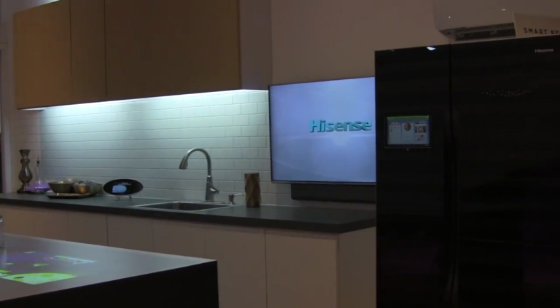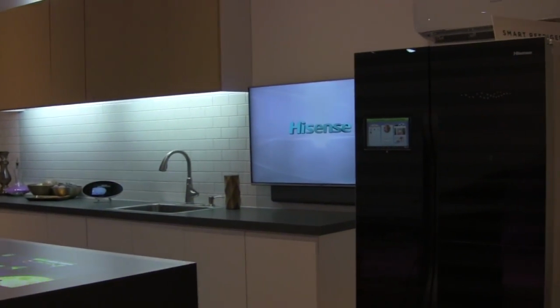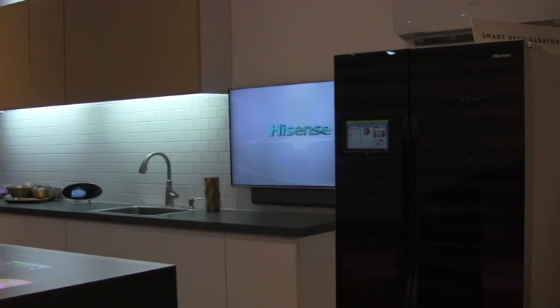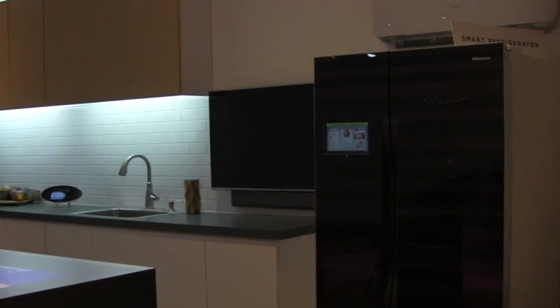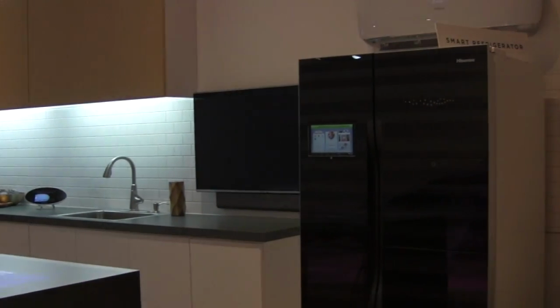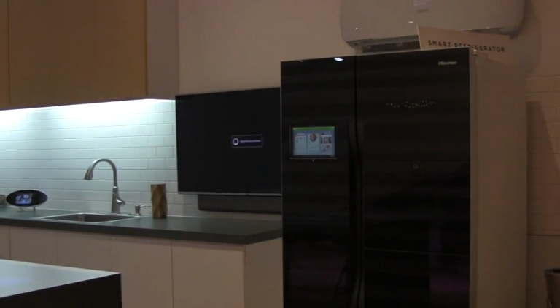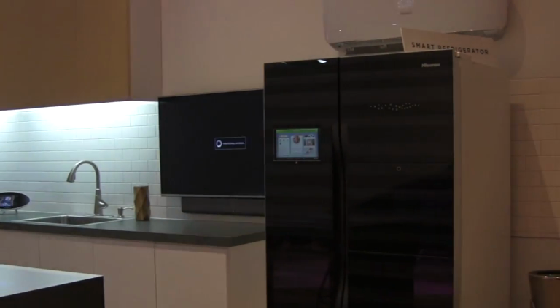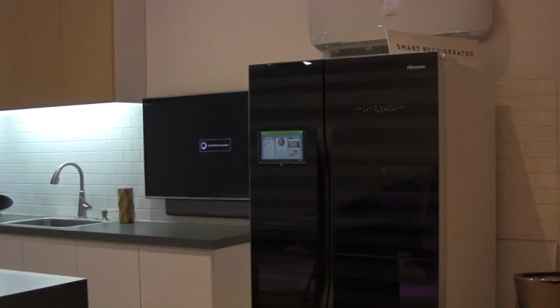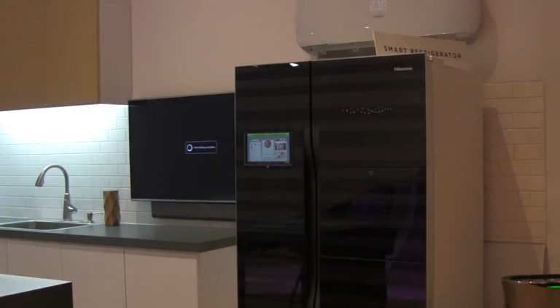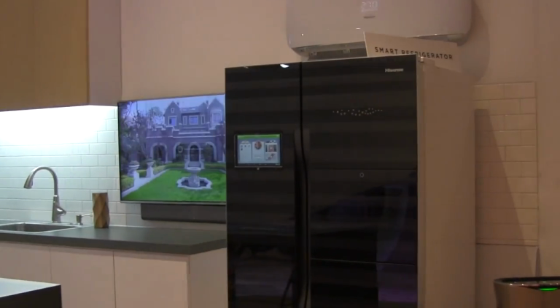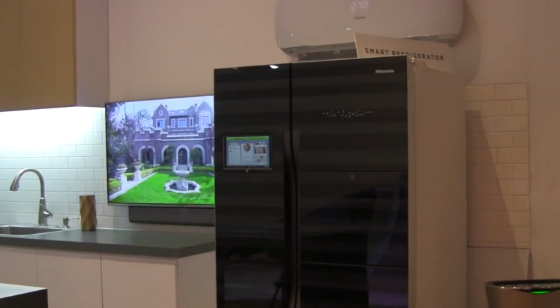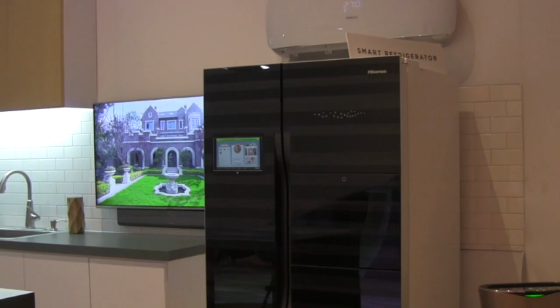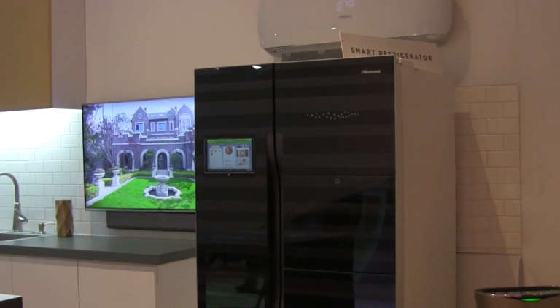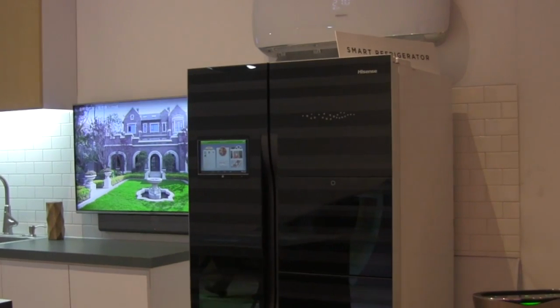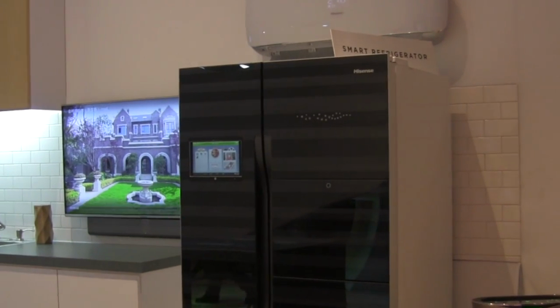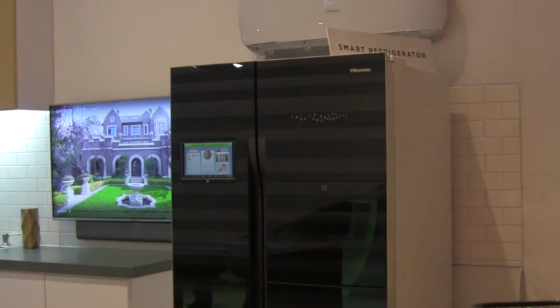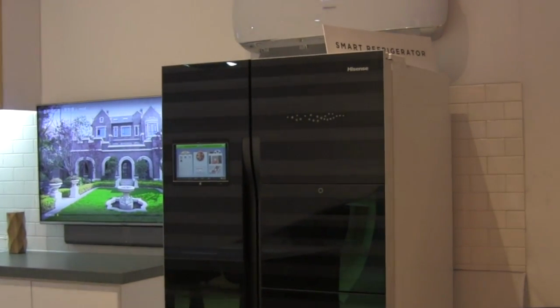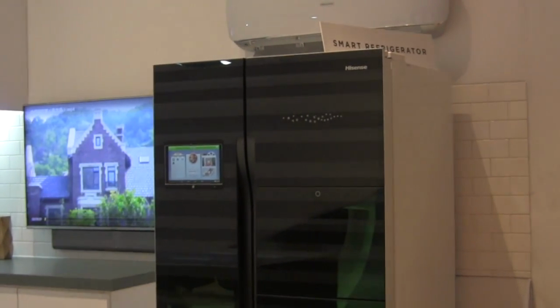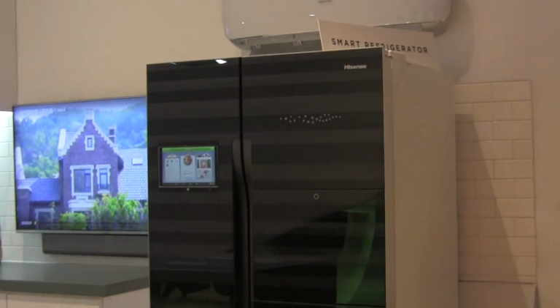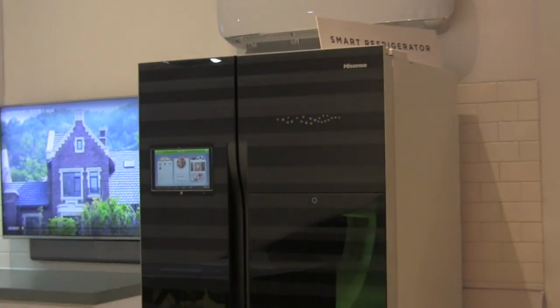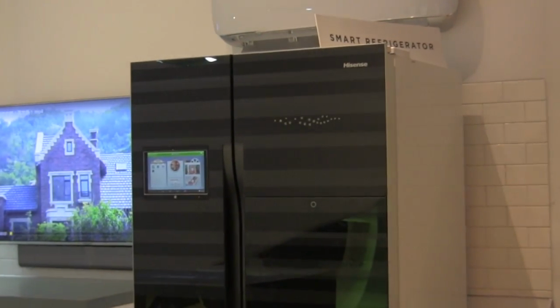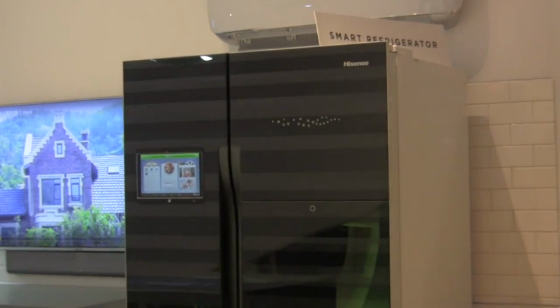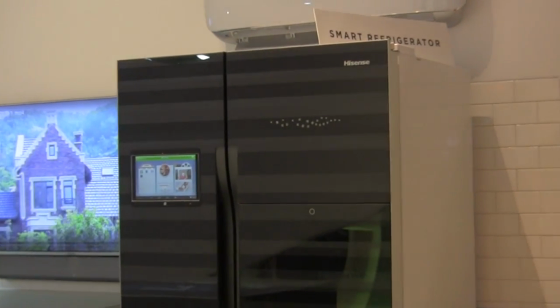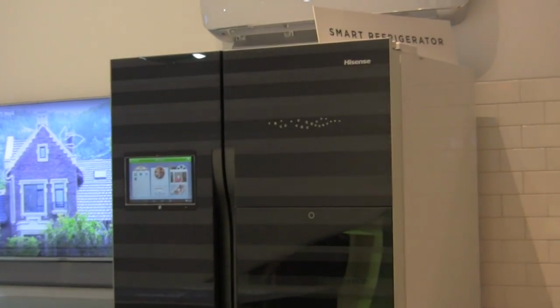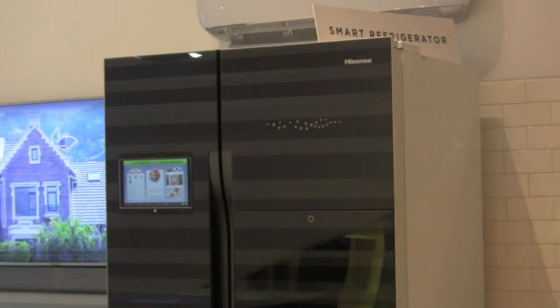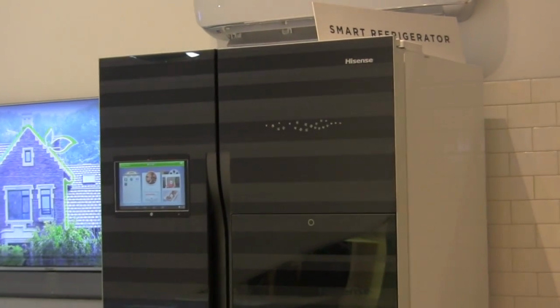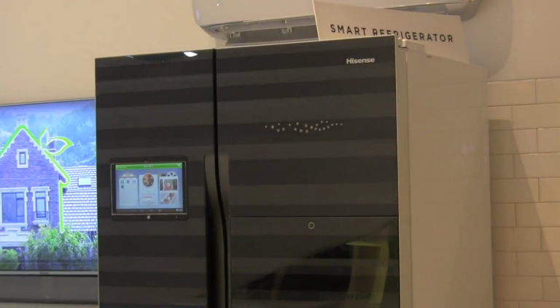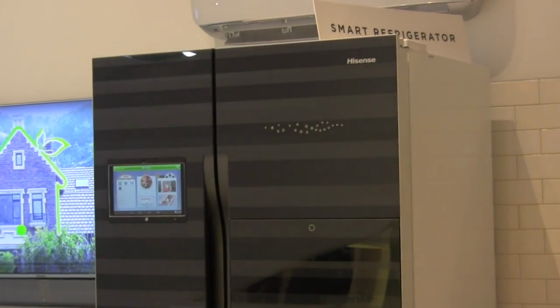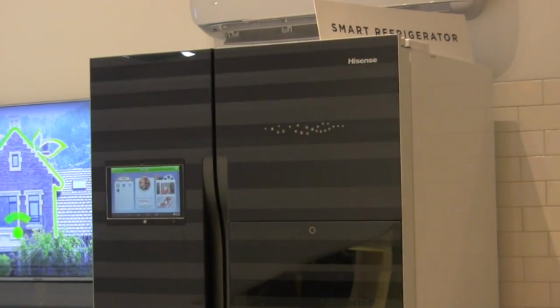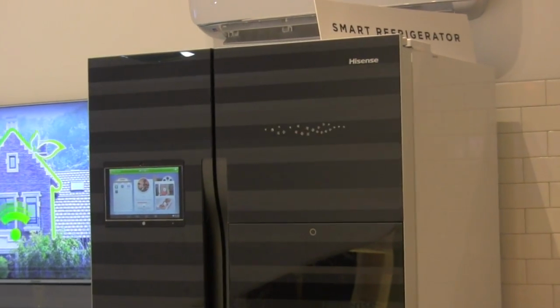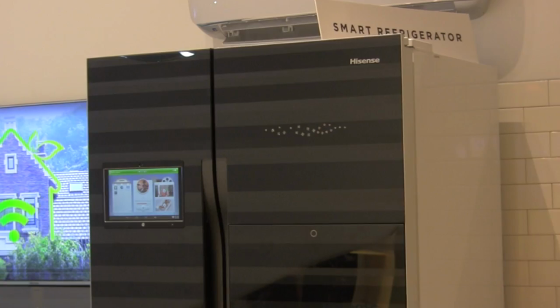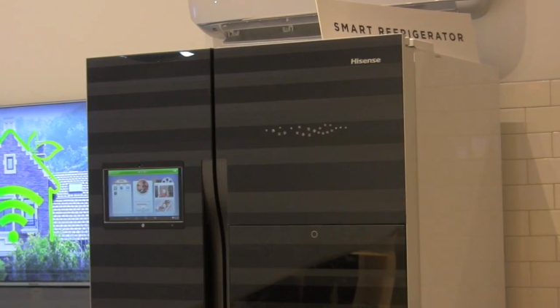HiSense displayed IoT products with embedded HomePlug technology, including a smart refrigerator and smart air conditioning unit.